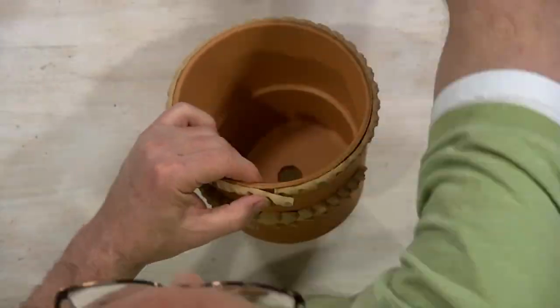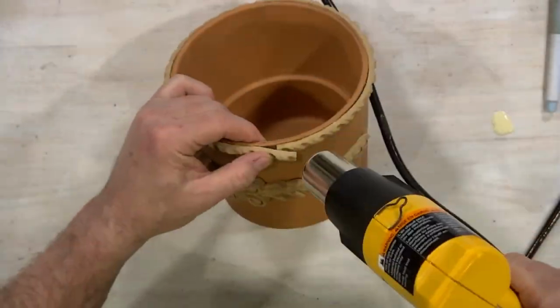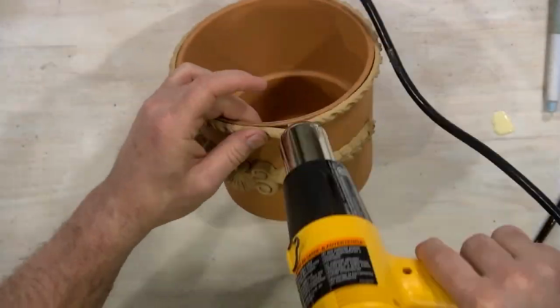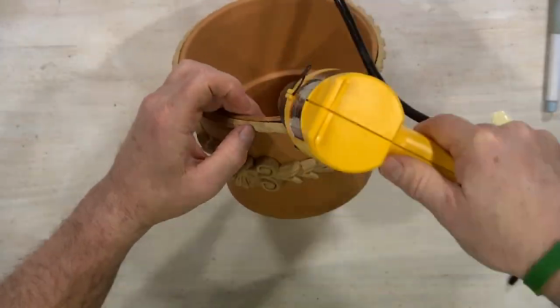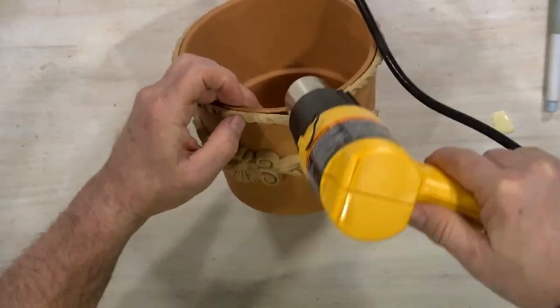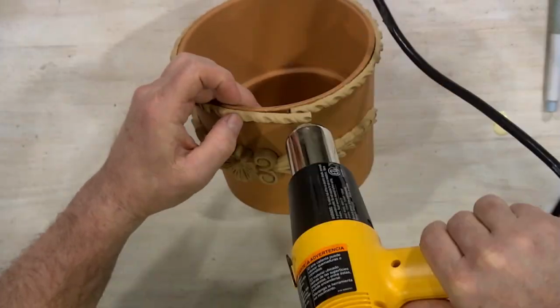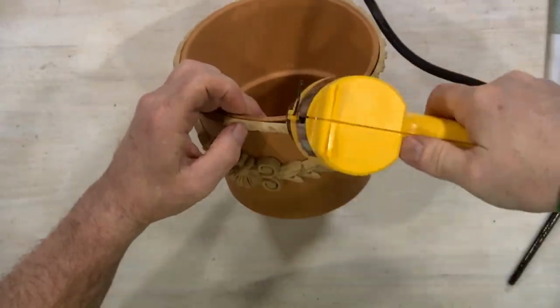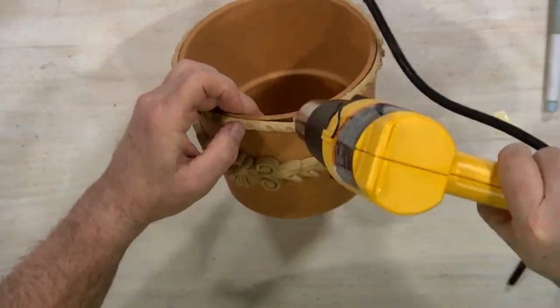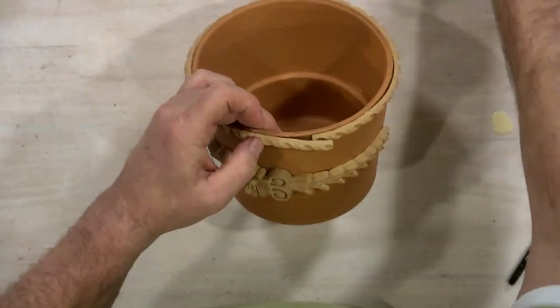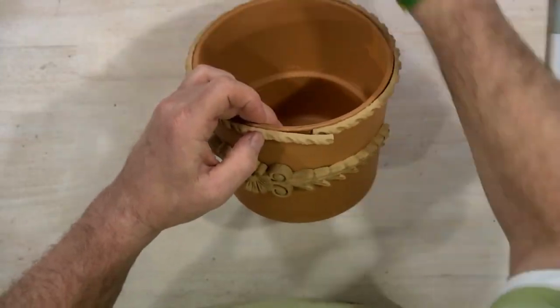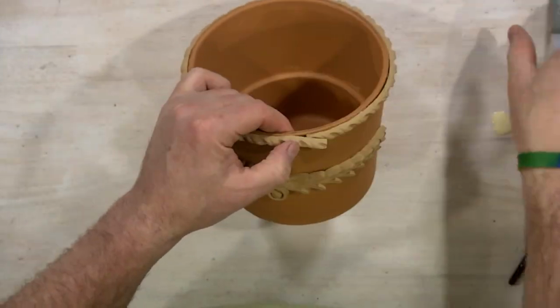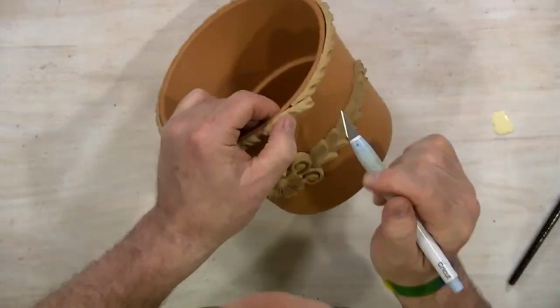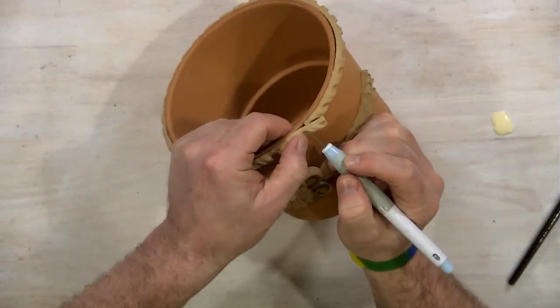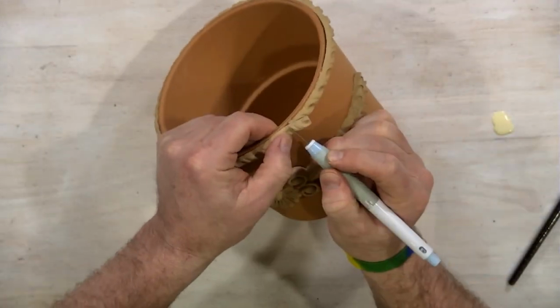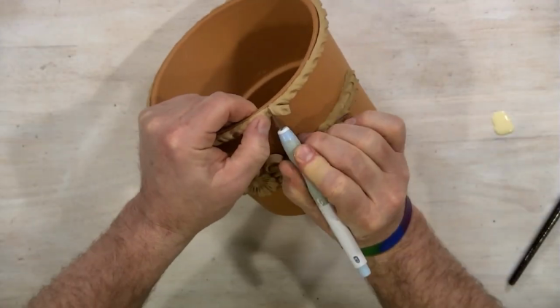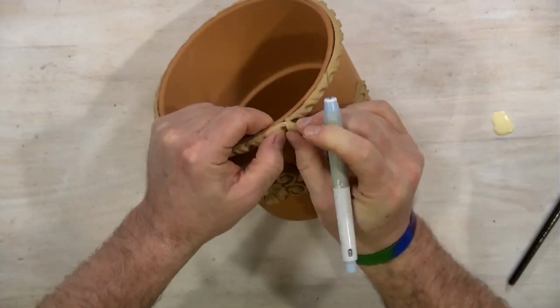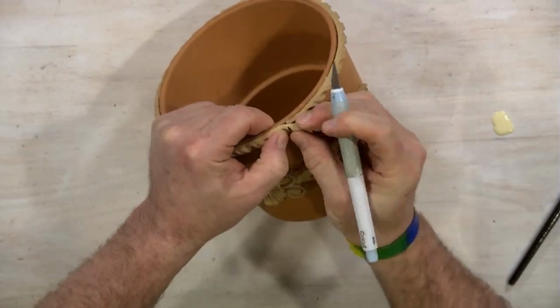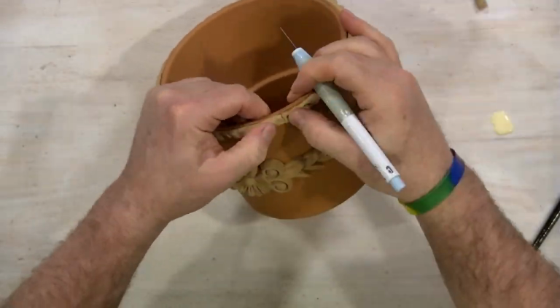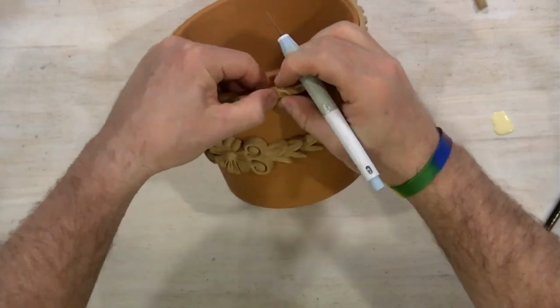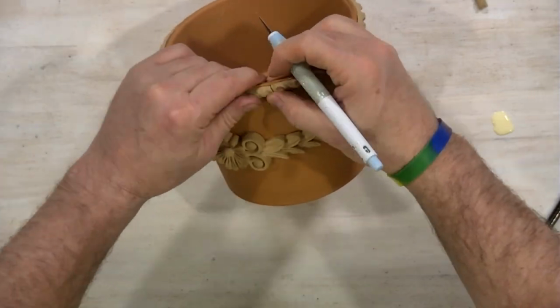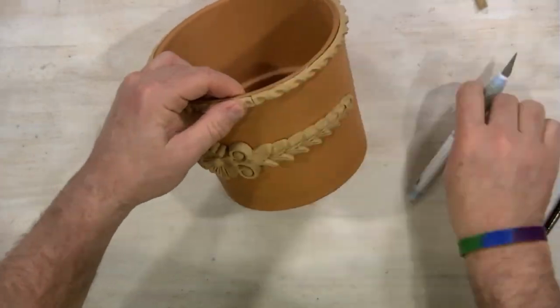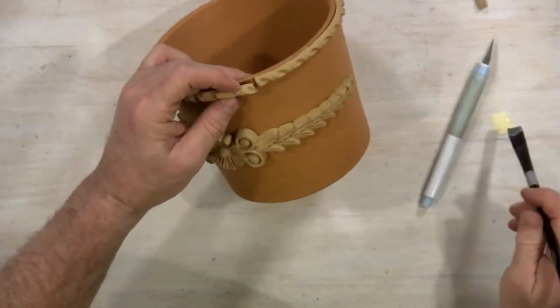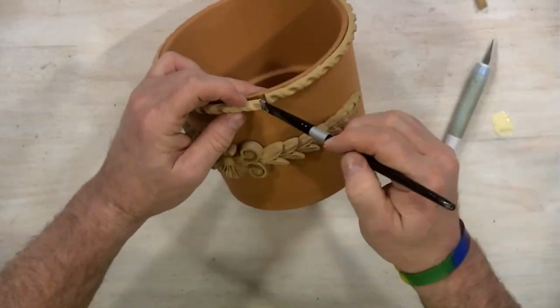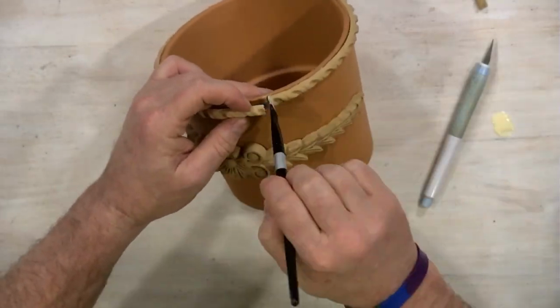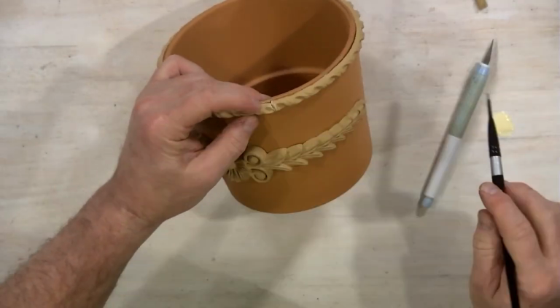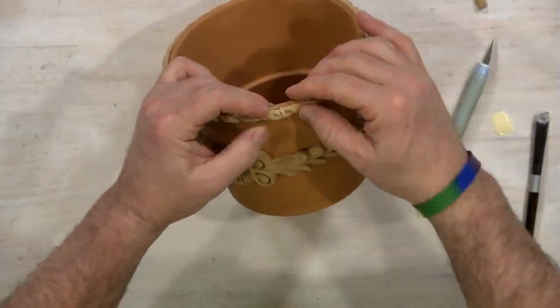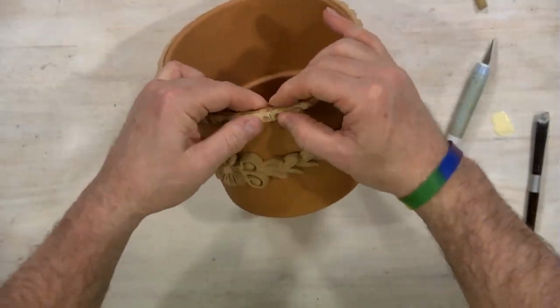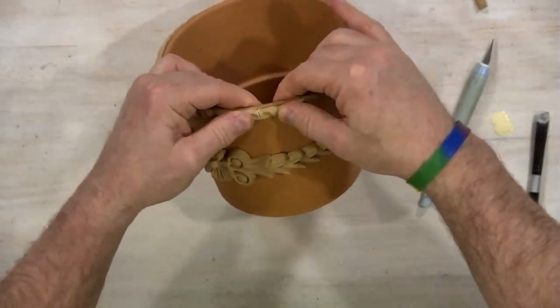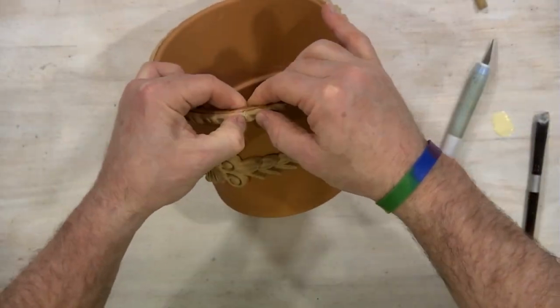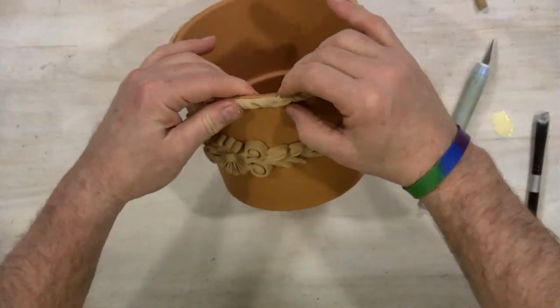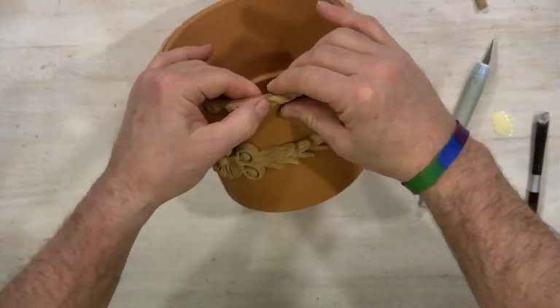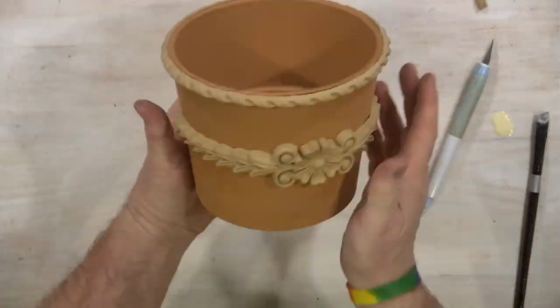I'm going to heat that up so I can cut it right at the point. Once it's done I'm going to add a little glue at the end, and there we go.